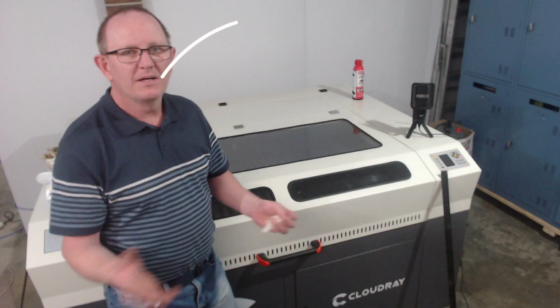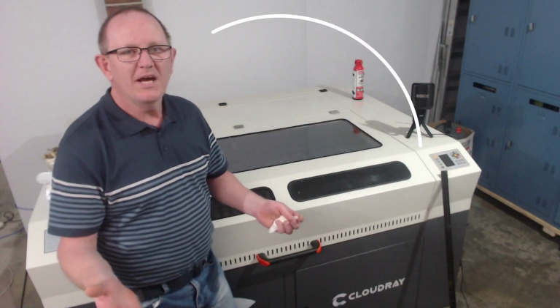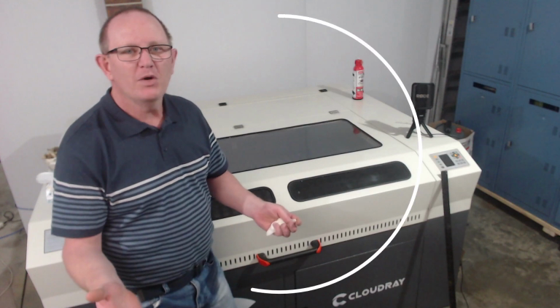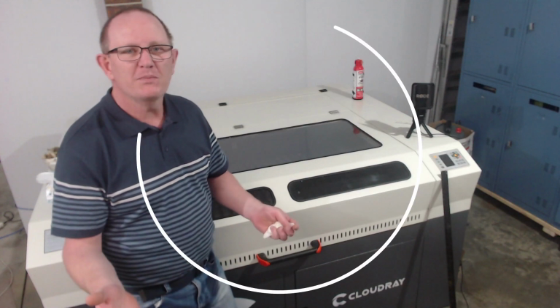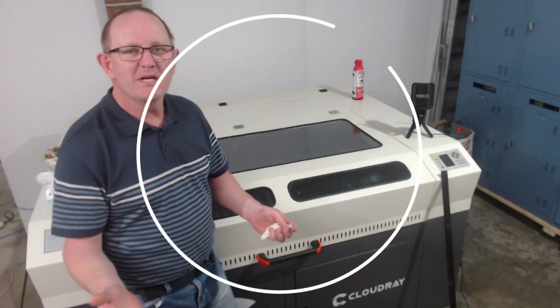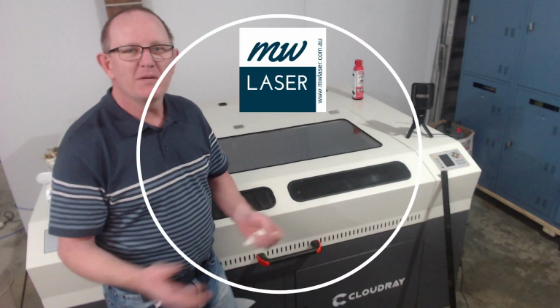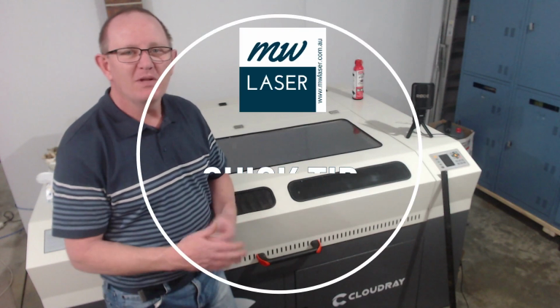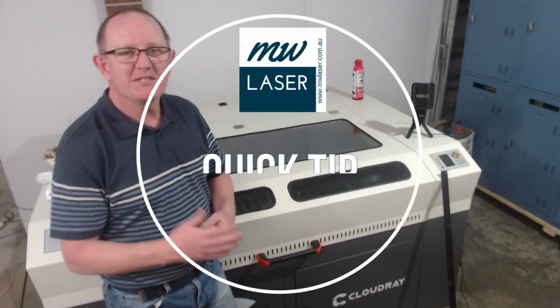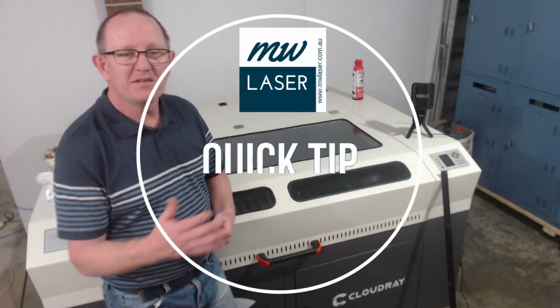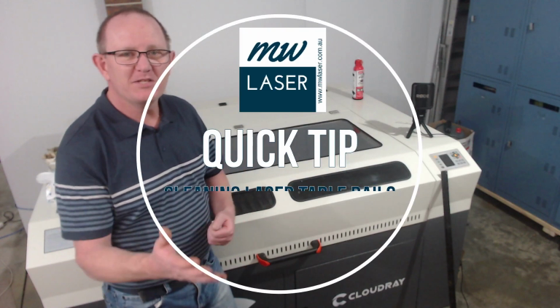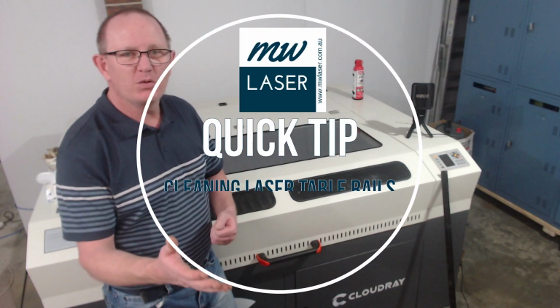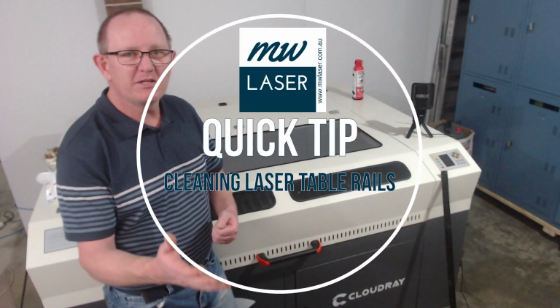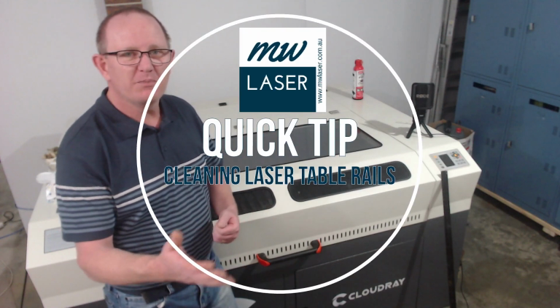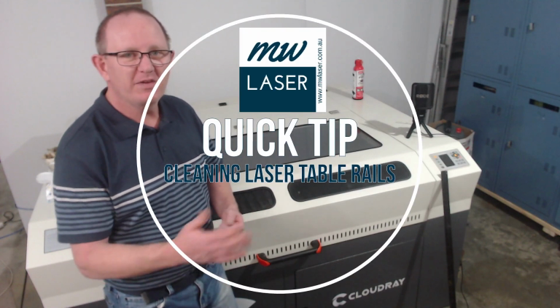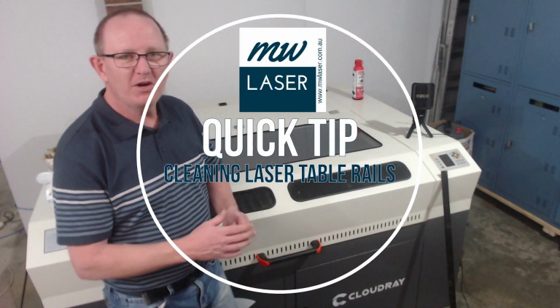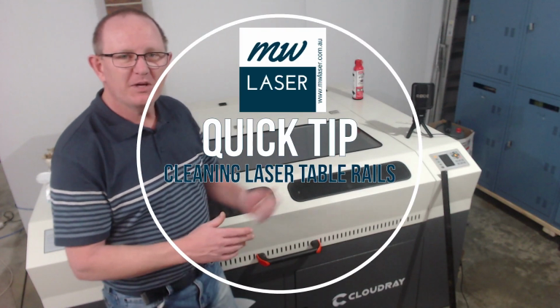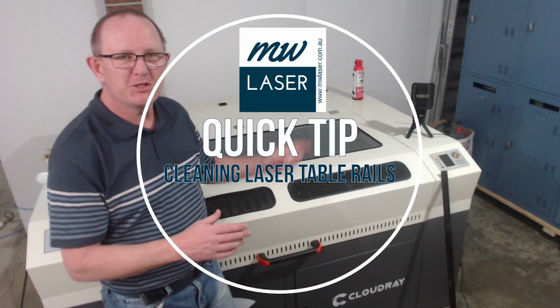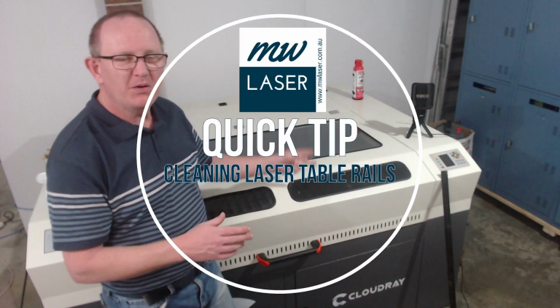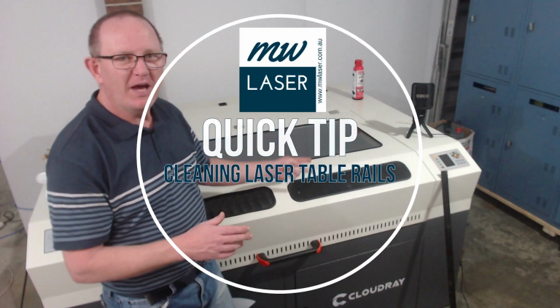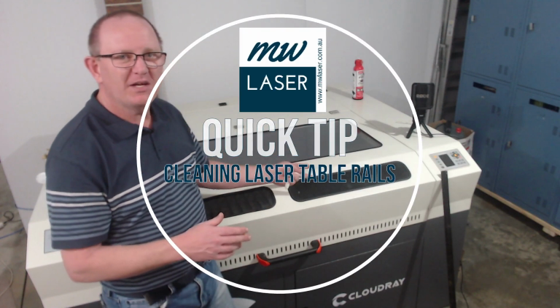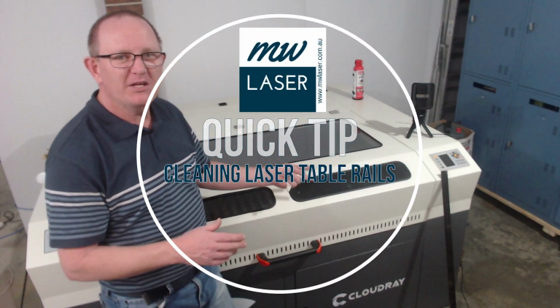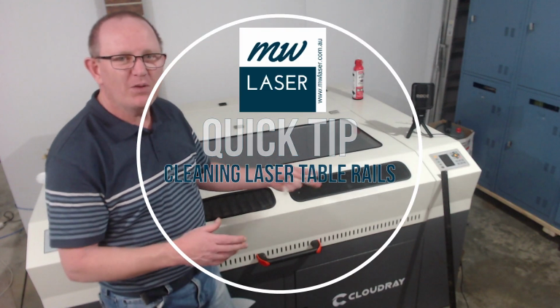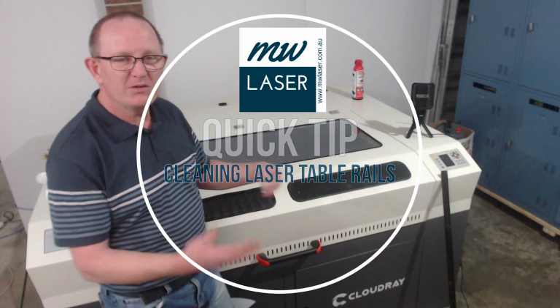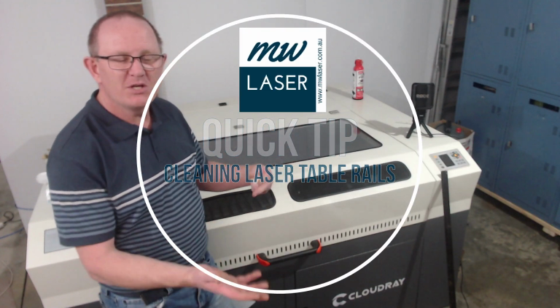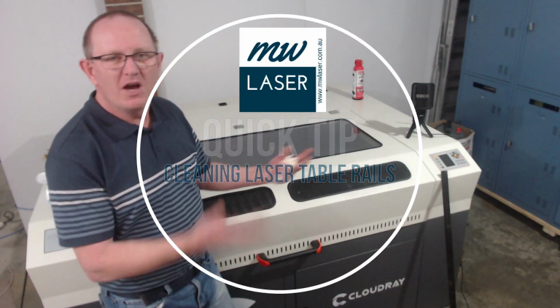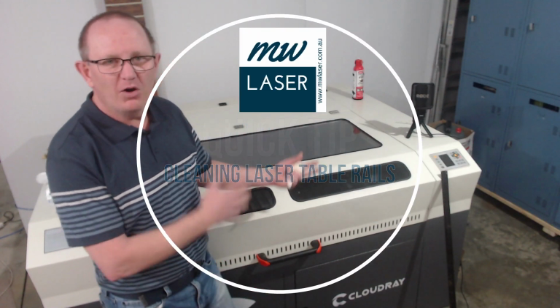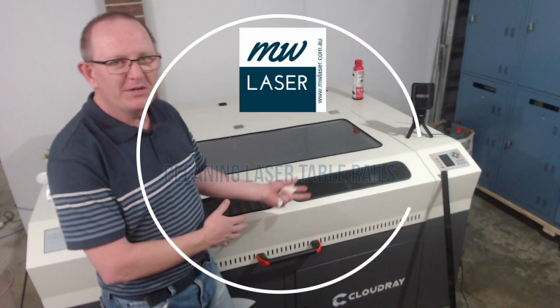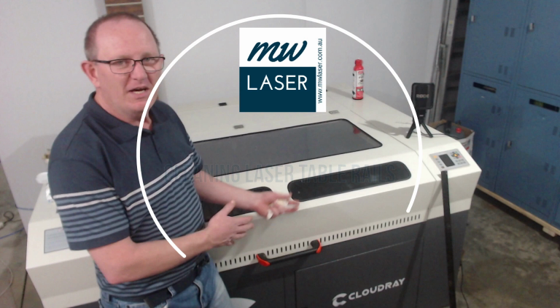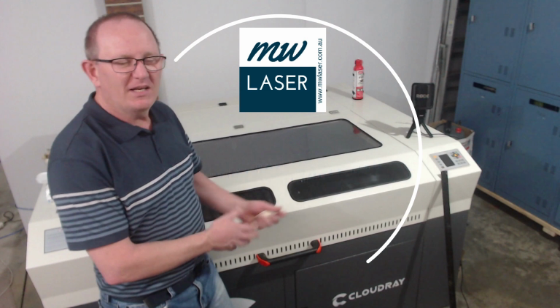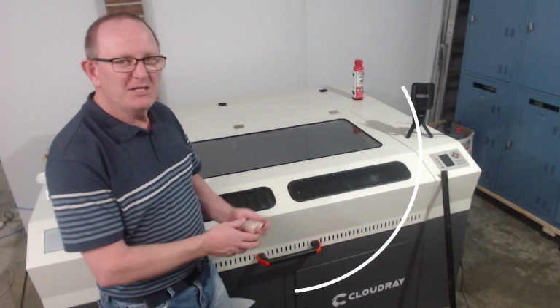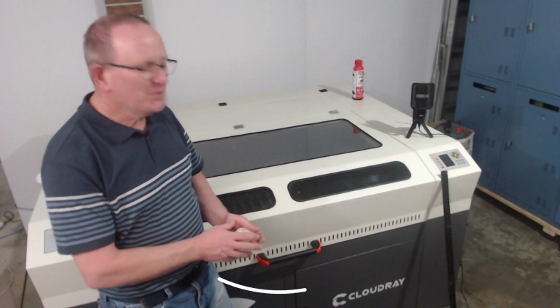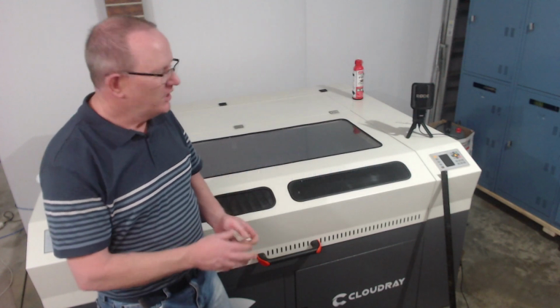G'day and welcome to MW Laser. In this quick tip video I'm going to show you how to clean the rails on the laser machine.